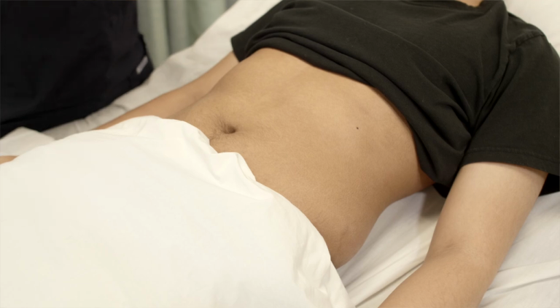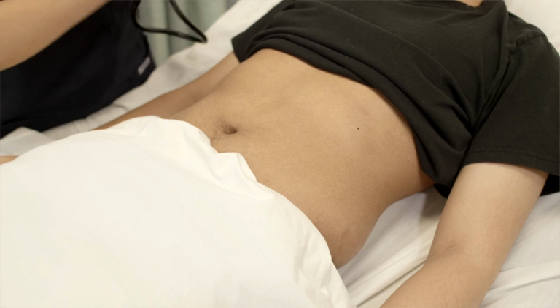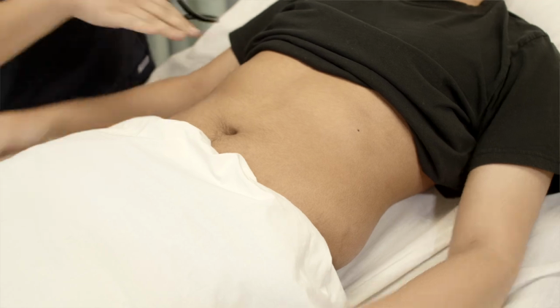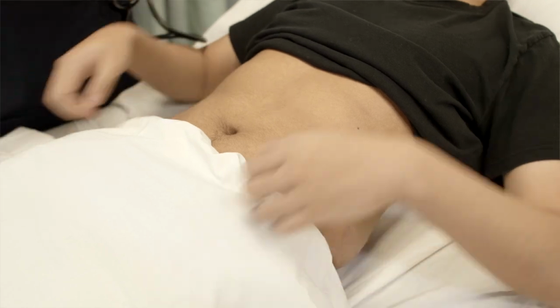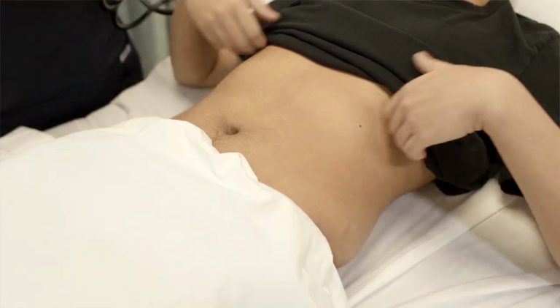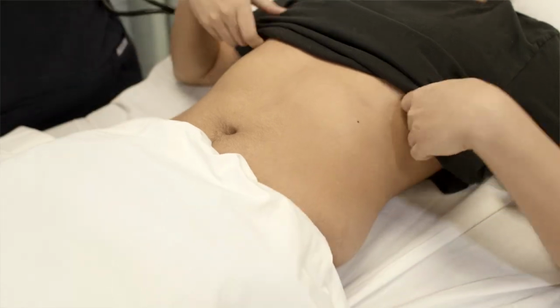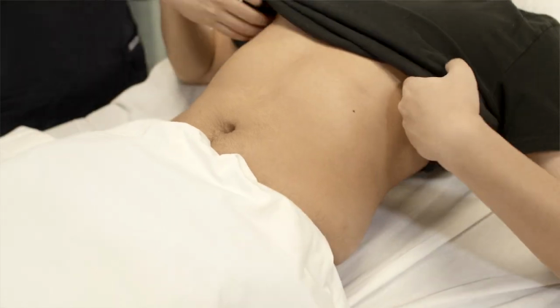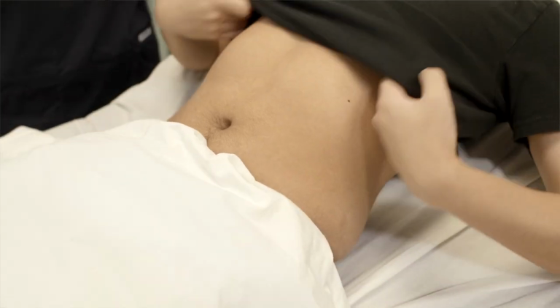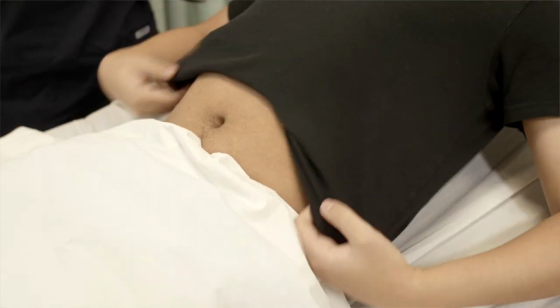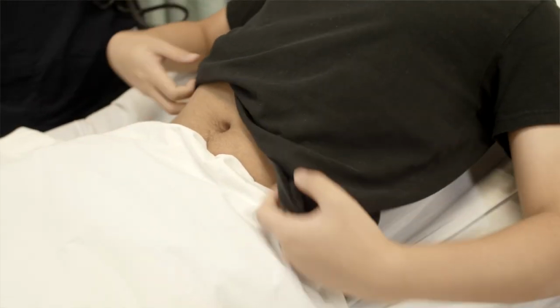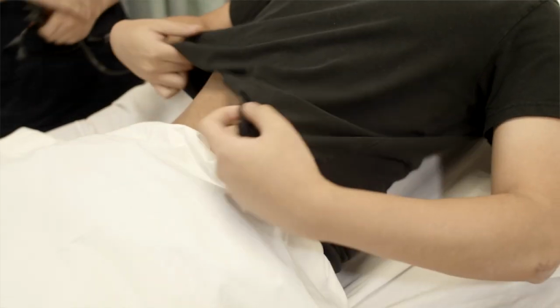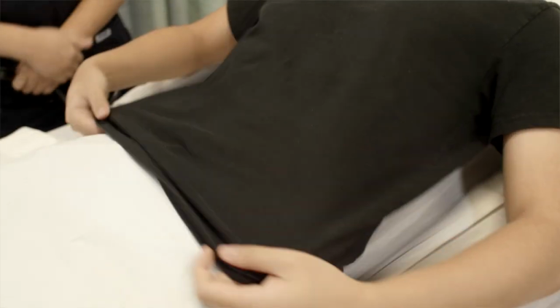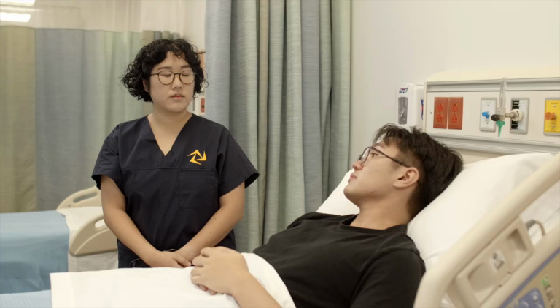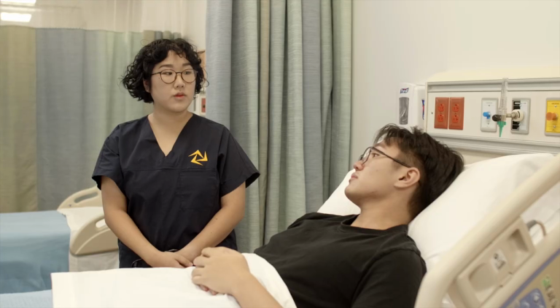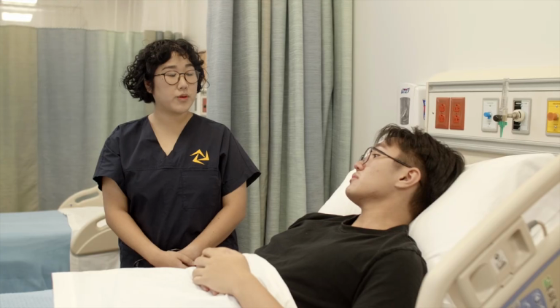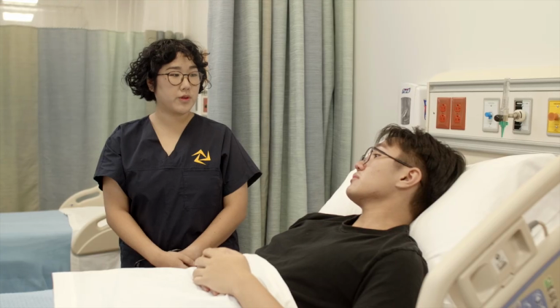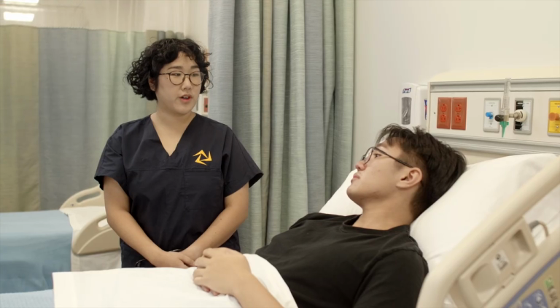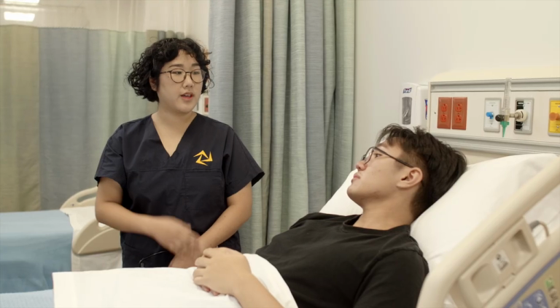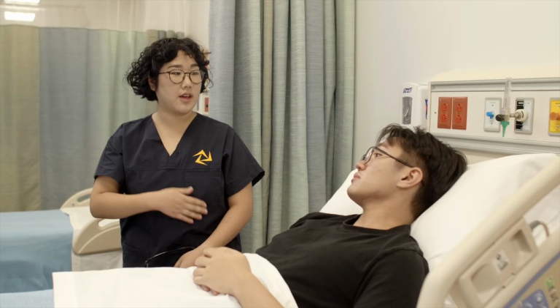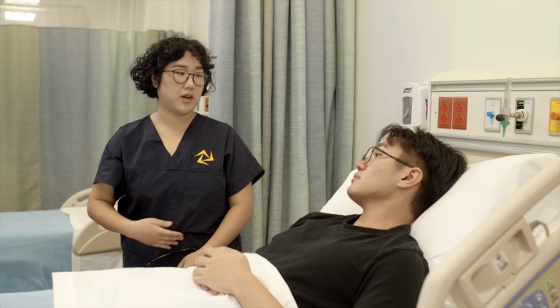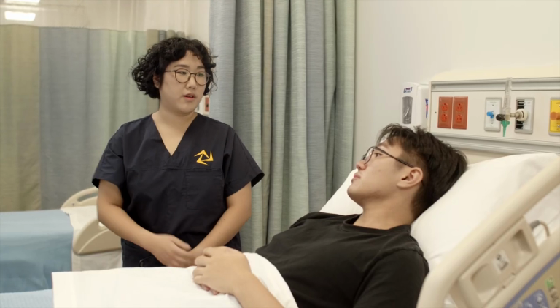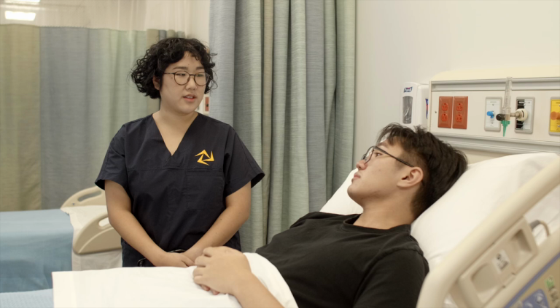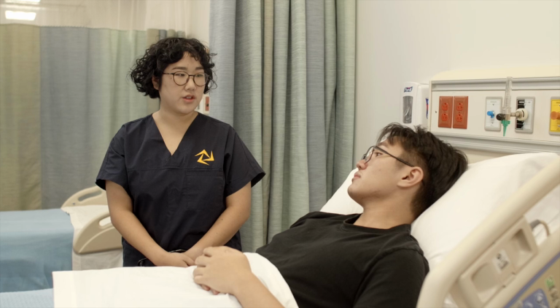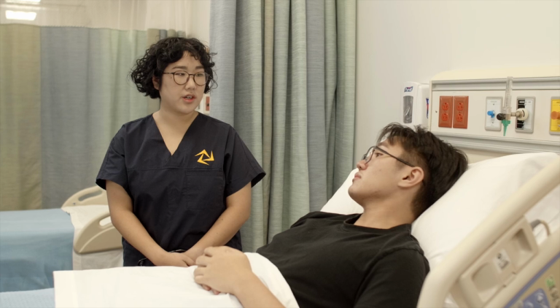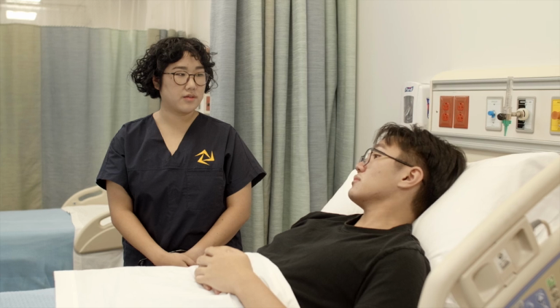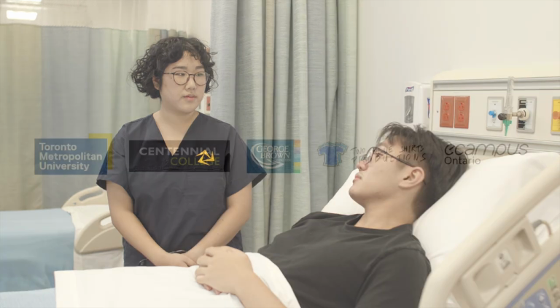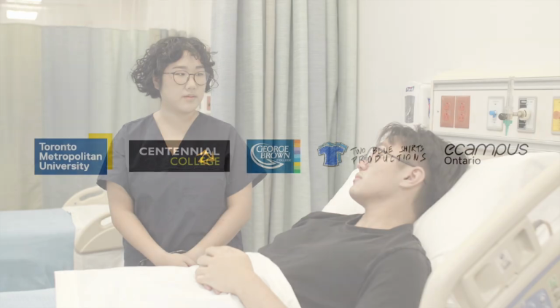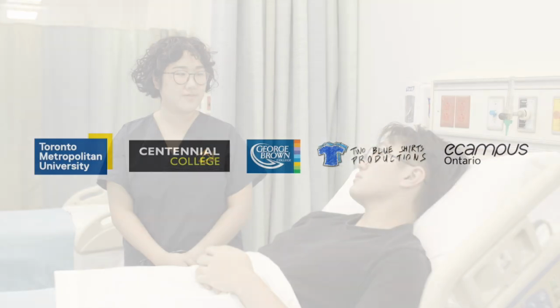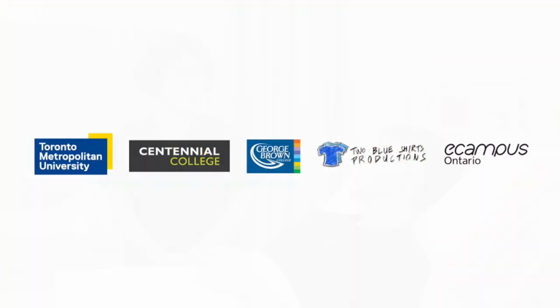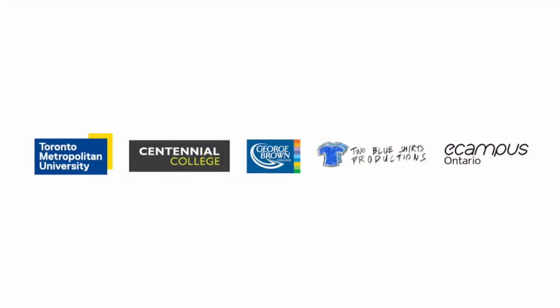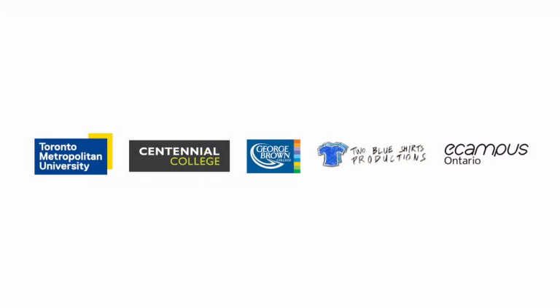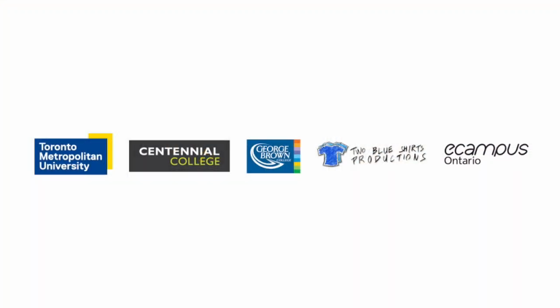I'll get you to lower your shirt now. No bruits were heard in the abdominal vasculature anywhere.